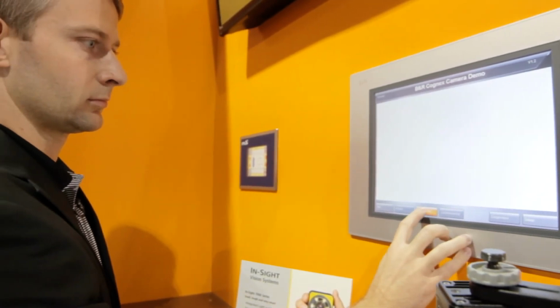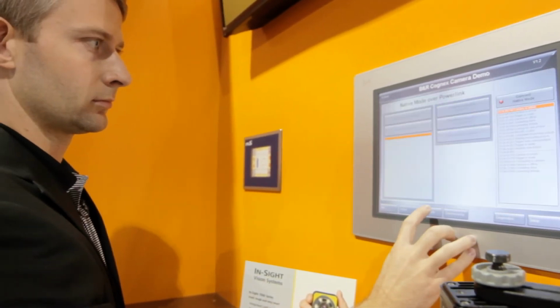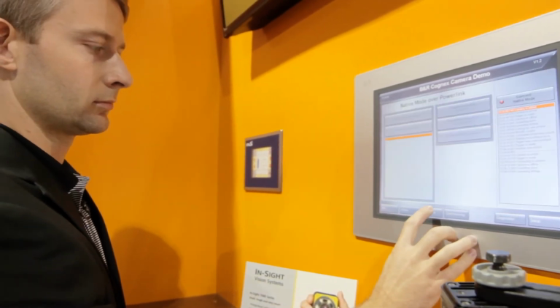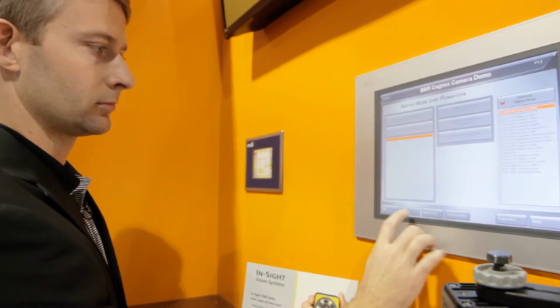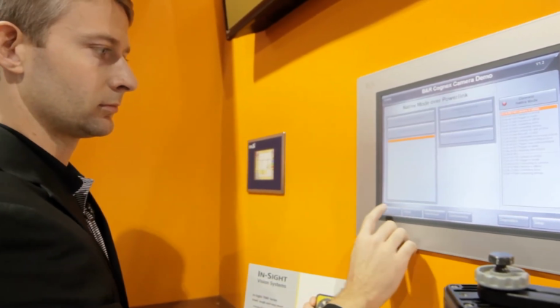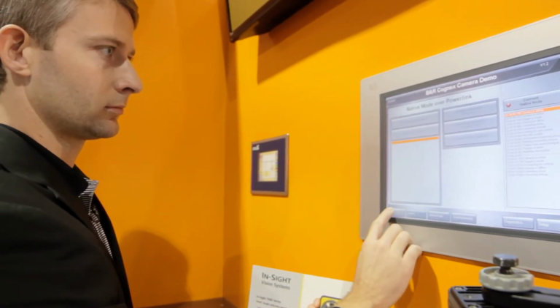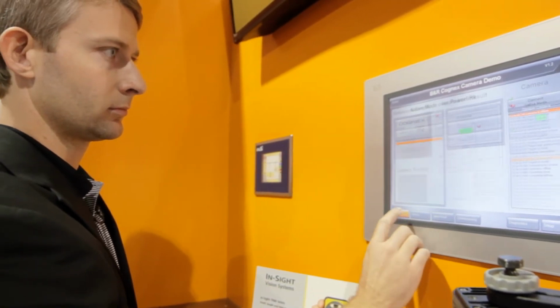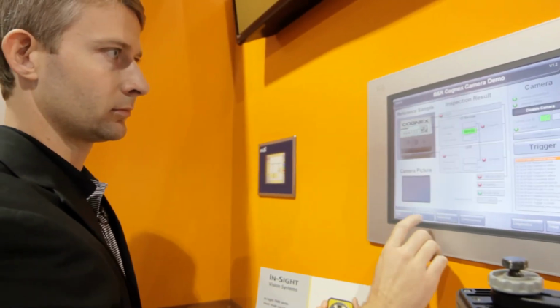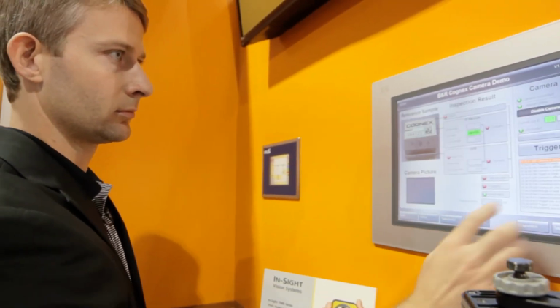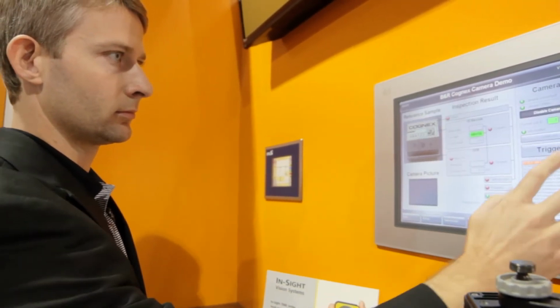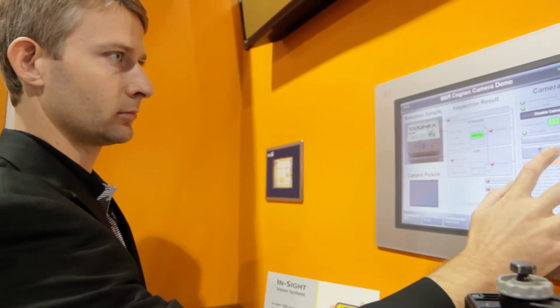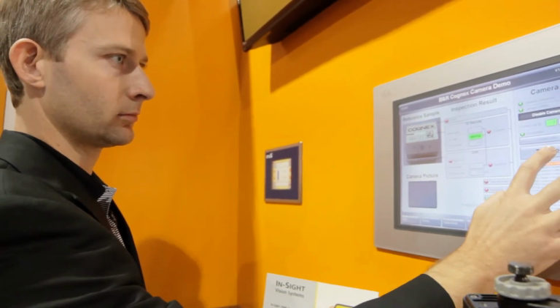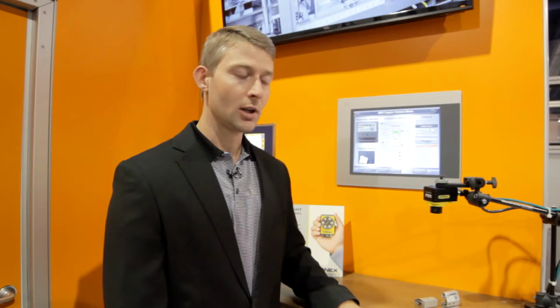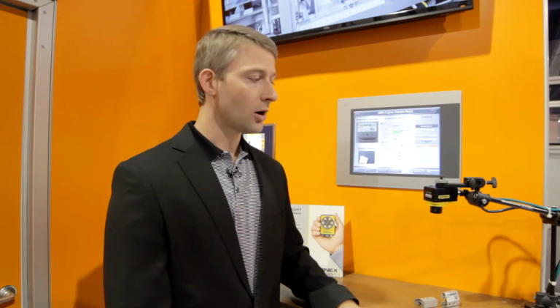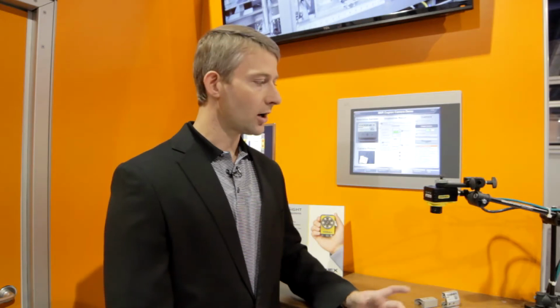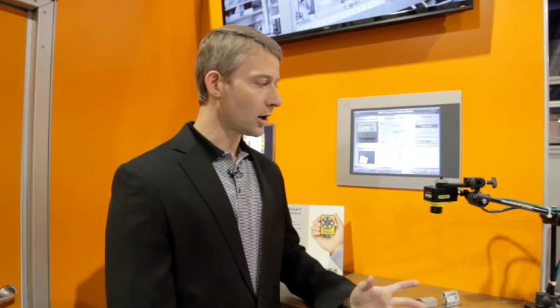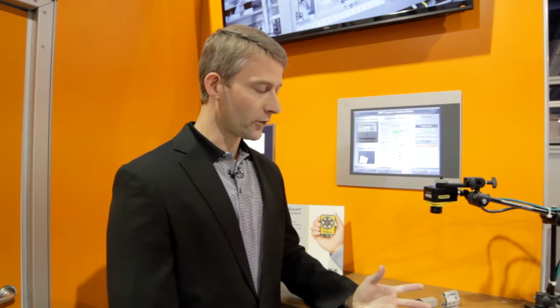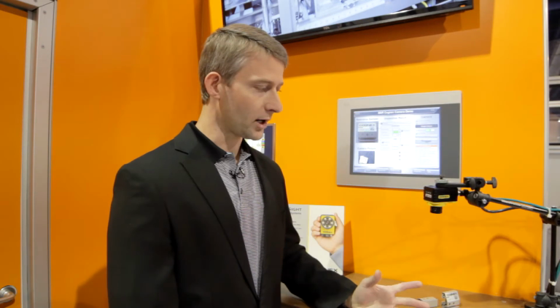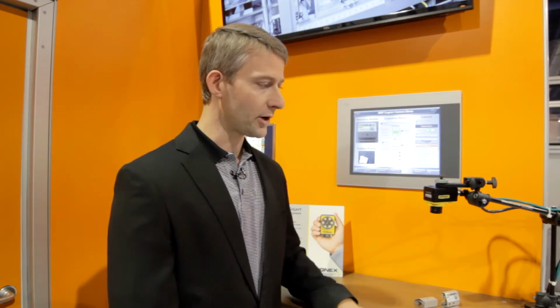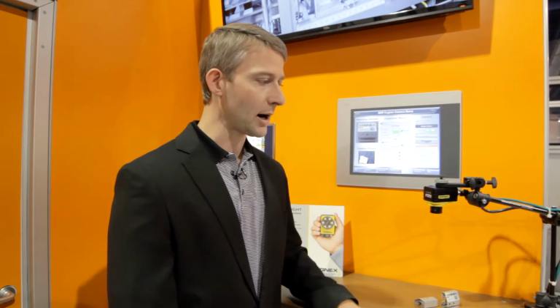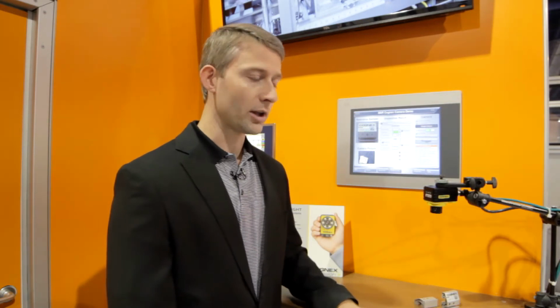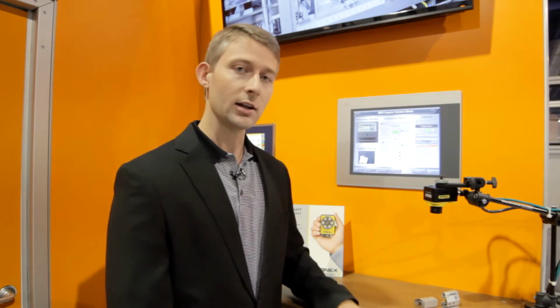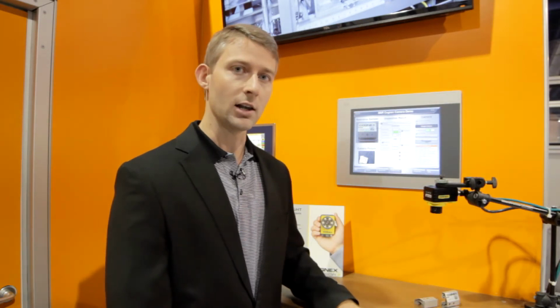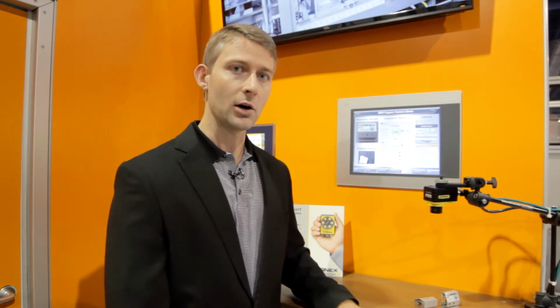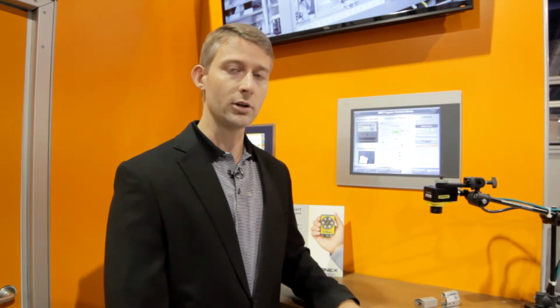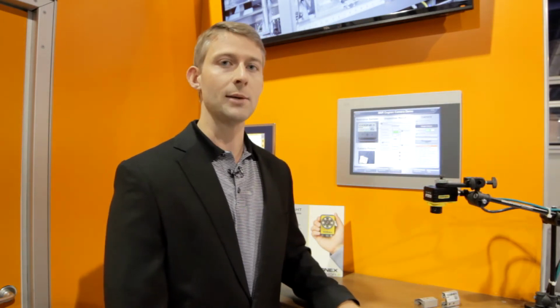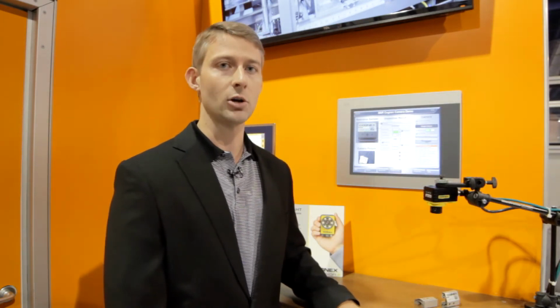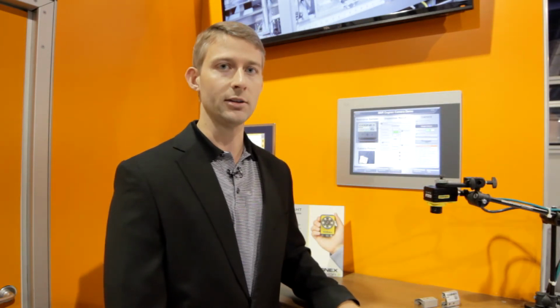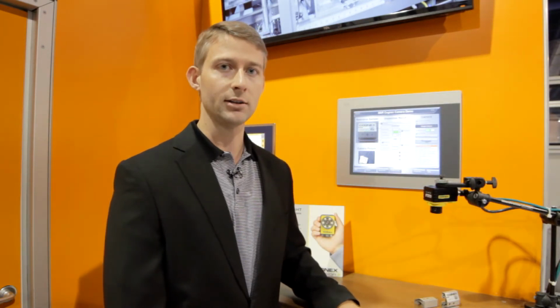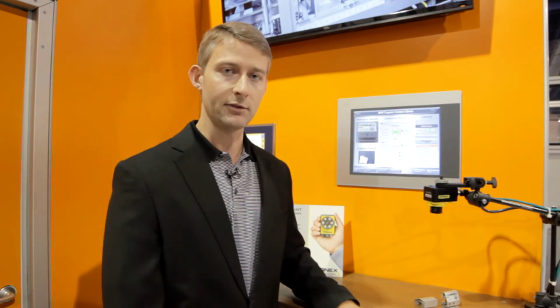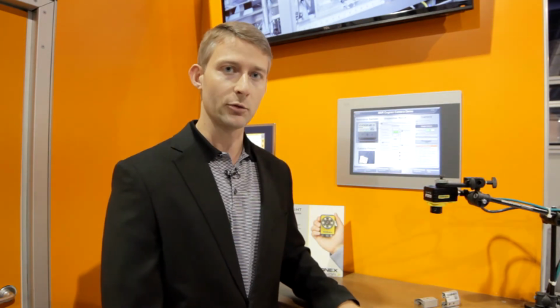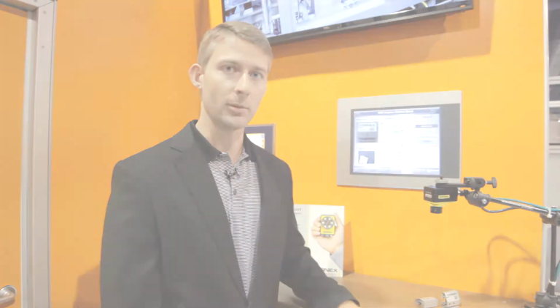We can also integrate open safety technology over Ethernet Powerlink and allow real-time deterministic safety performance.